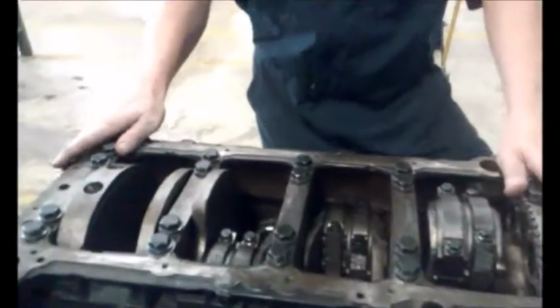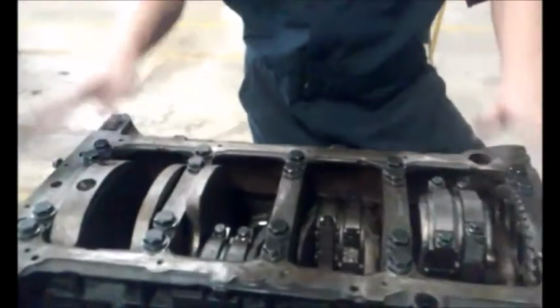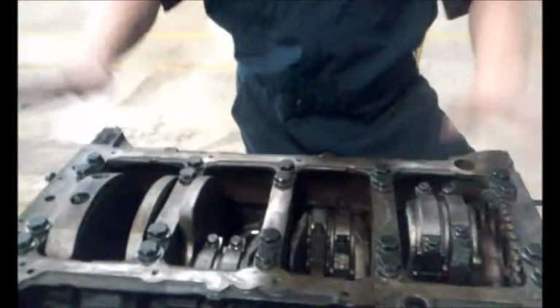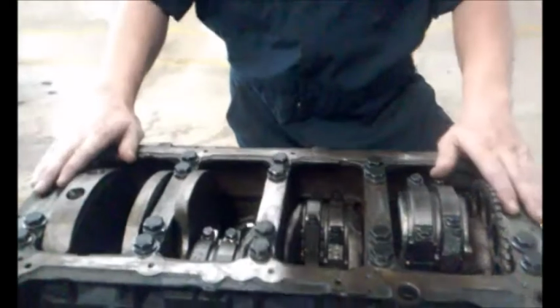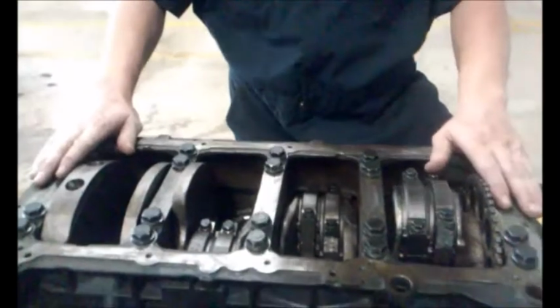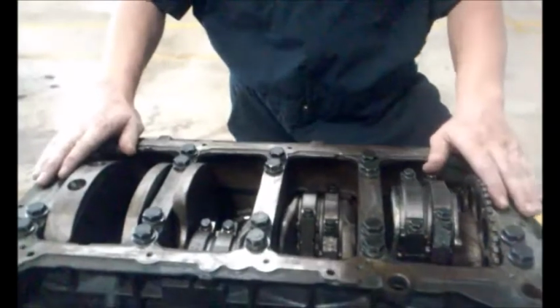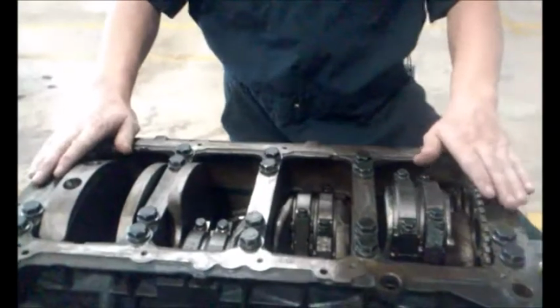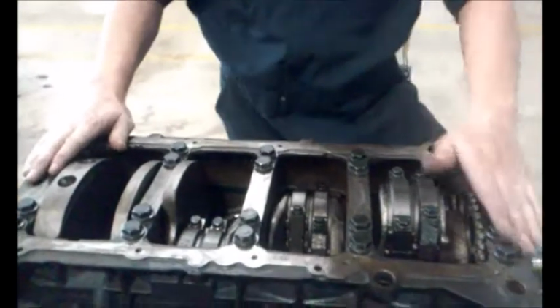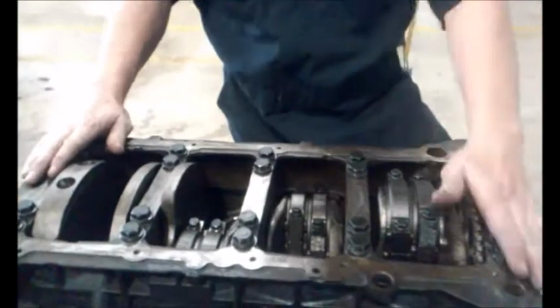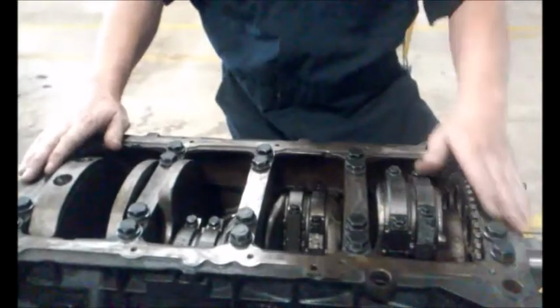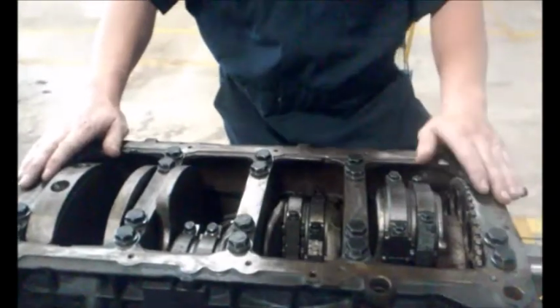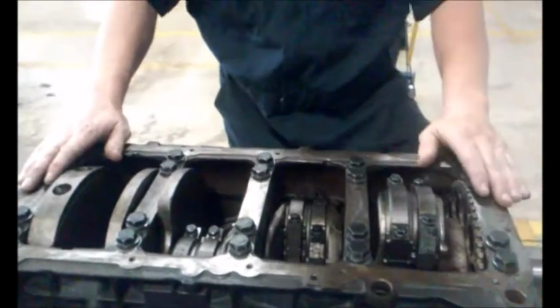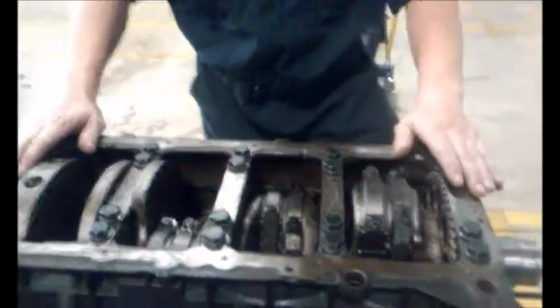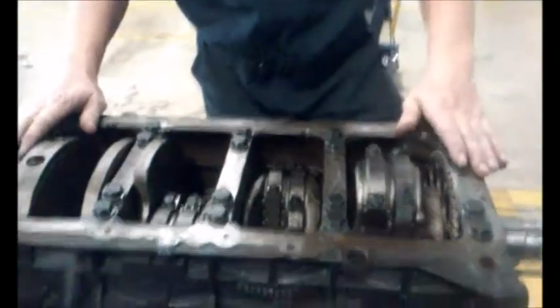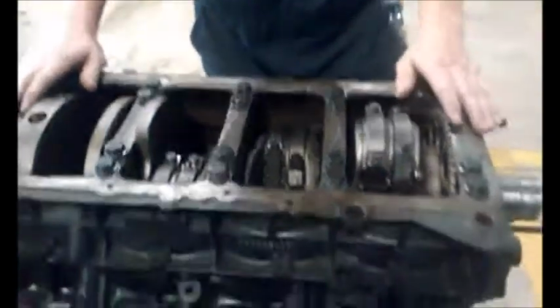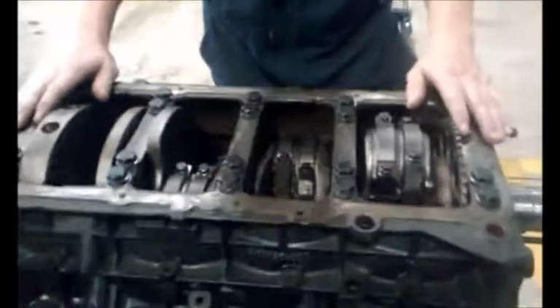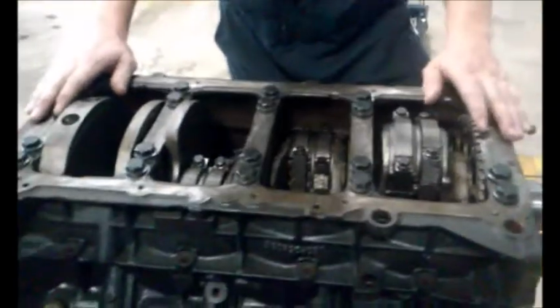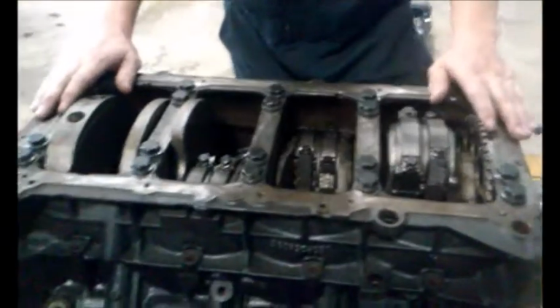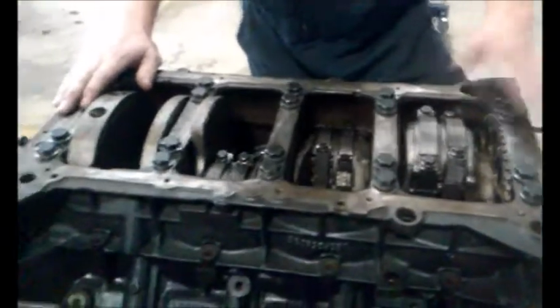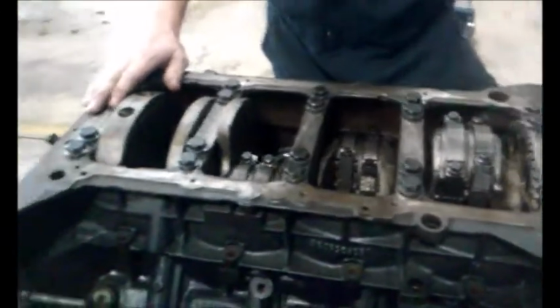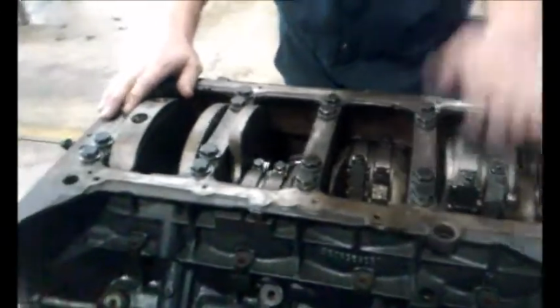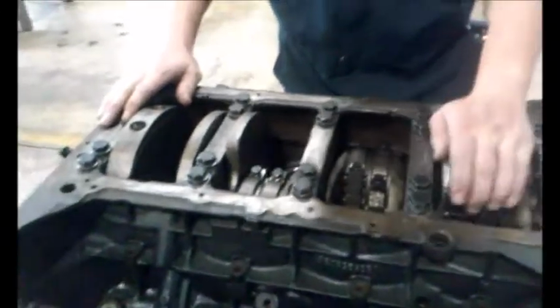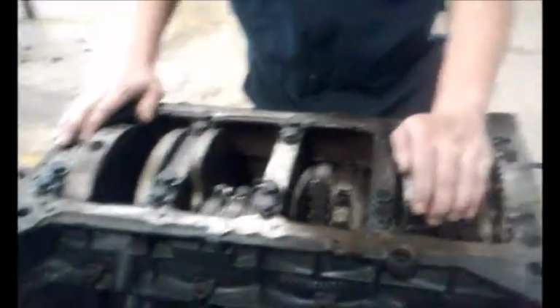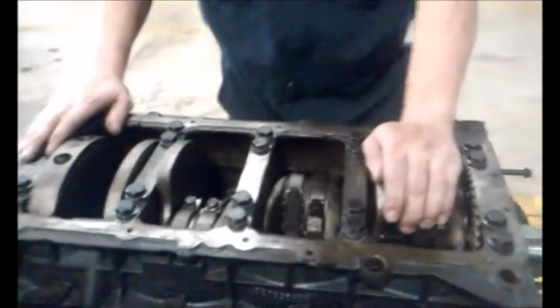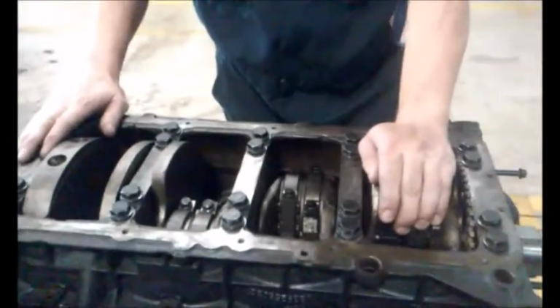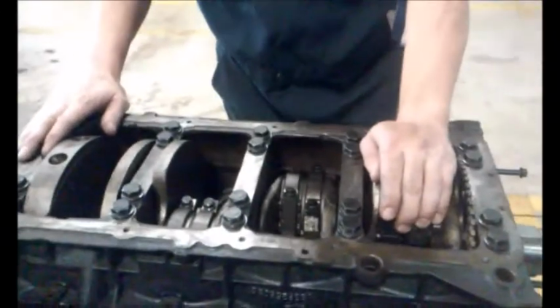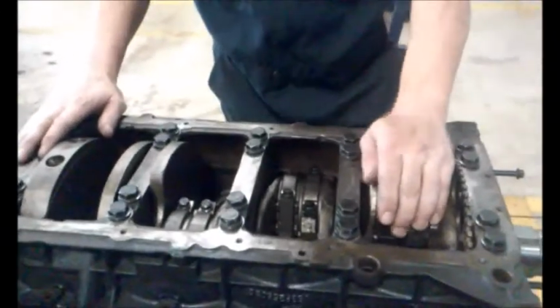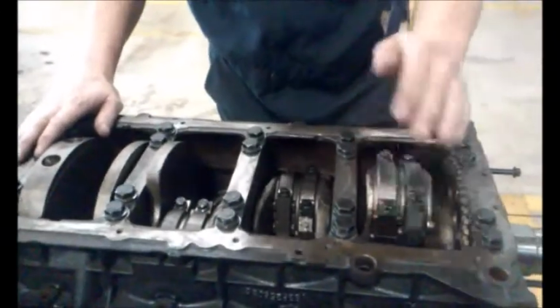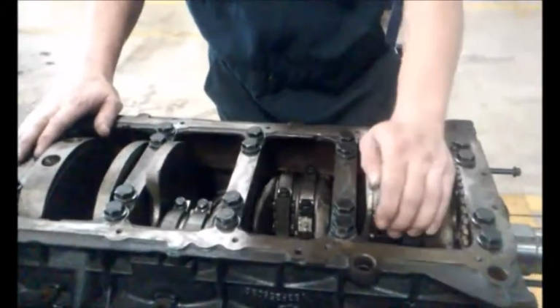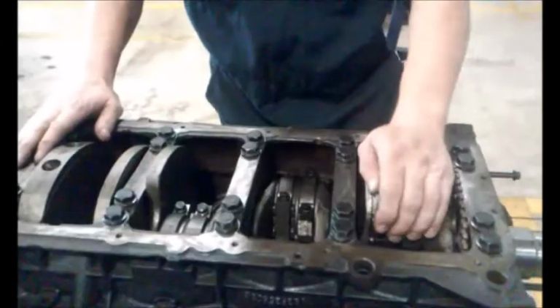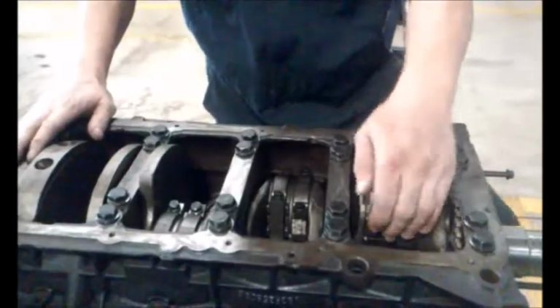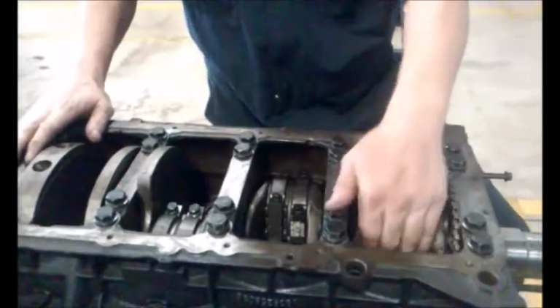First I am going to go ahead and remove the crankcase. After that I am going to remove the rod caps.